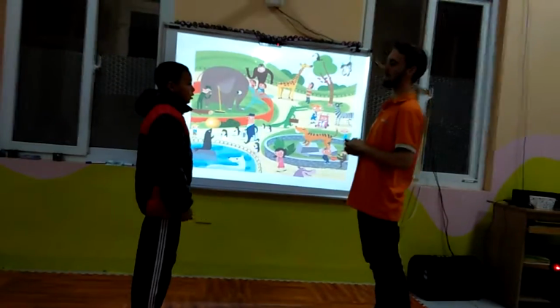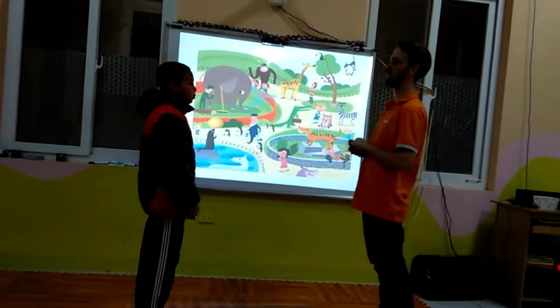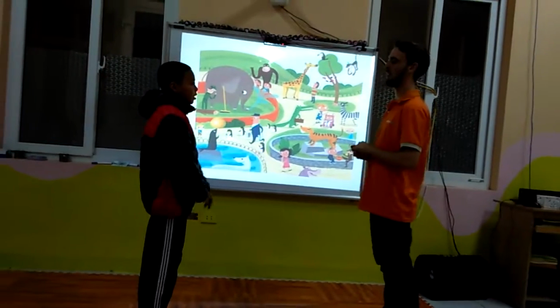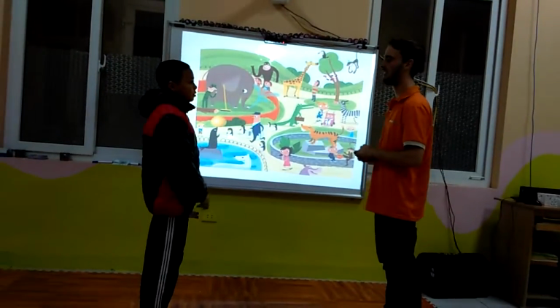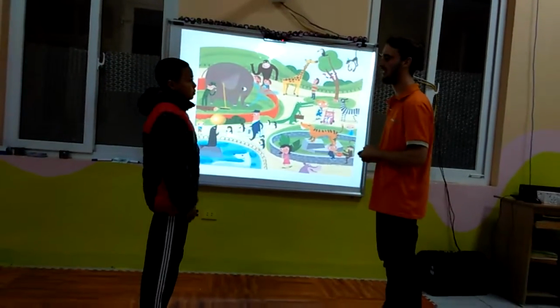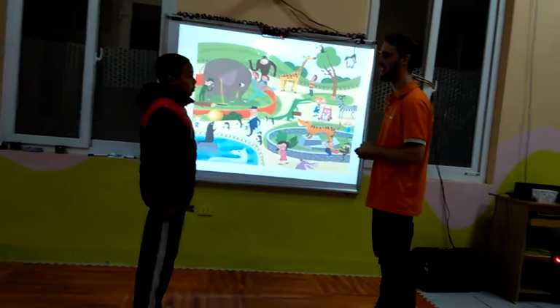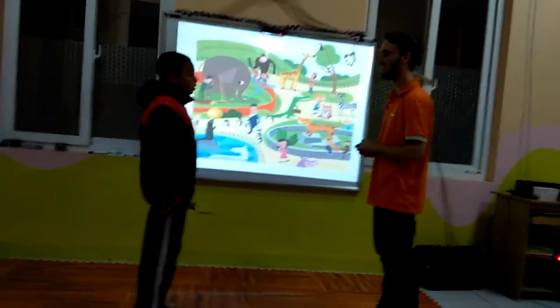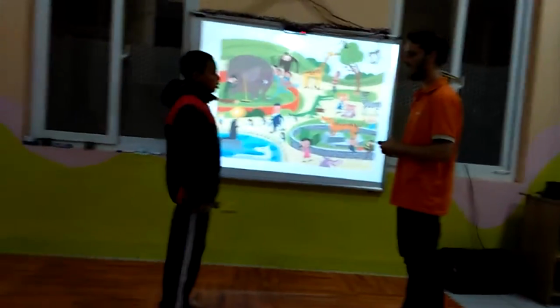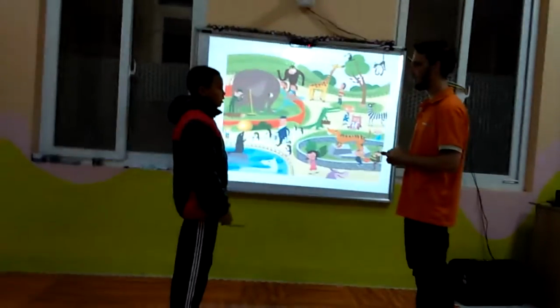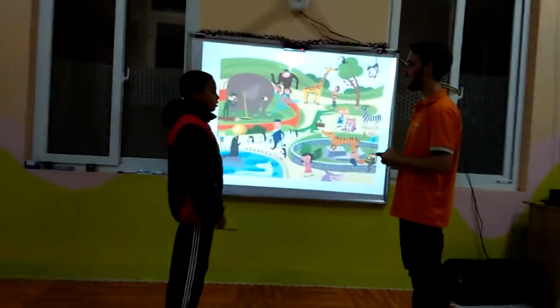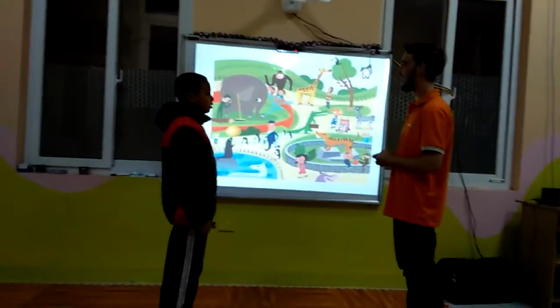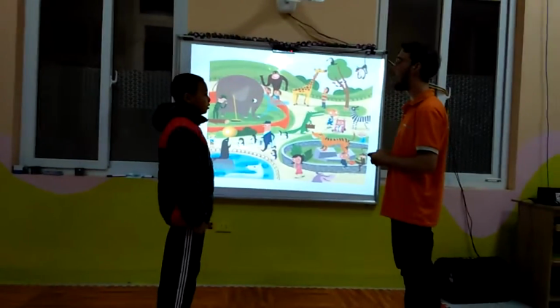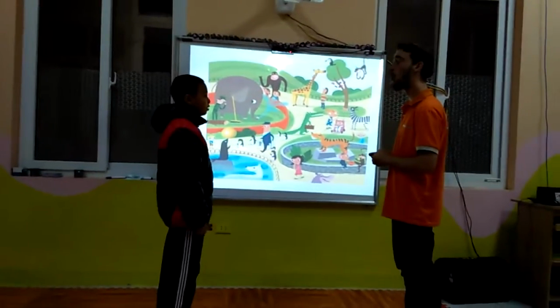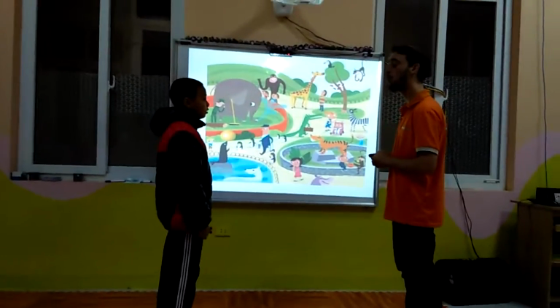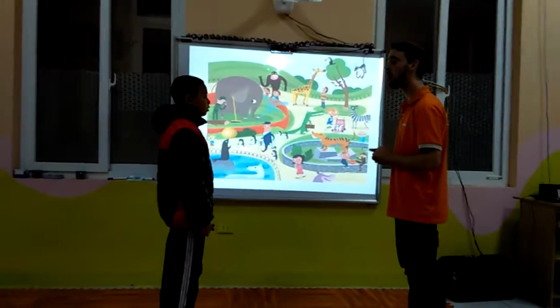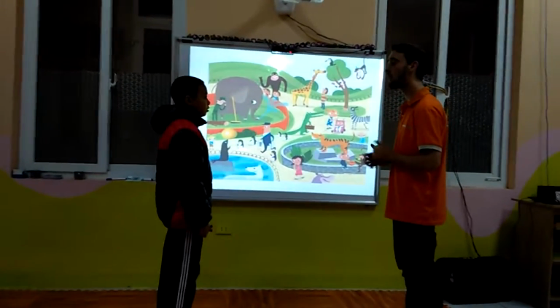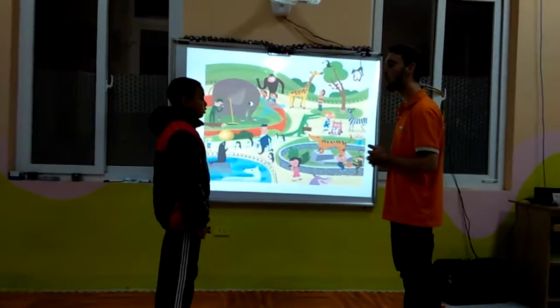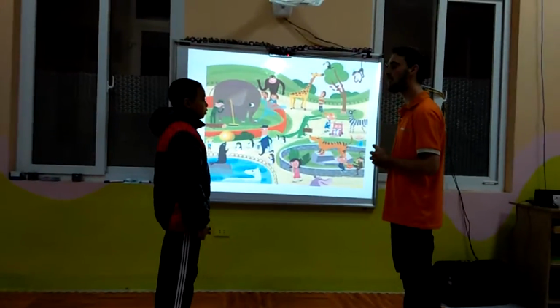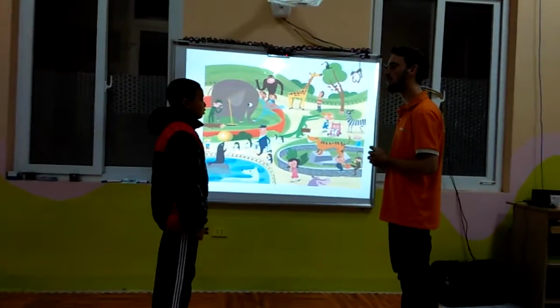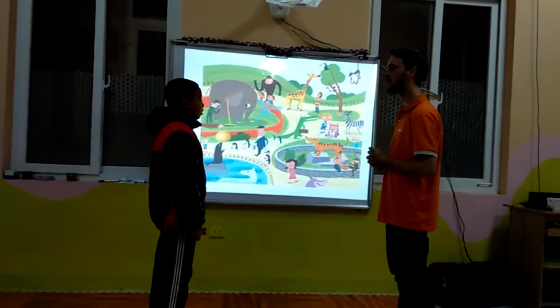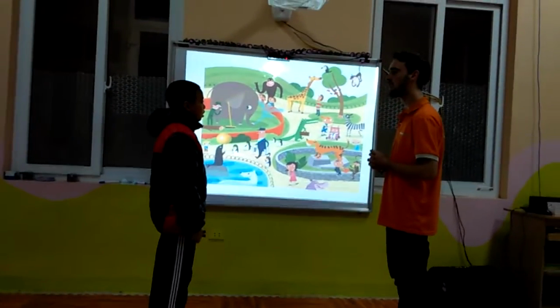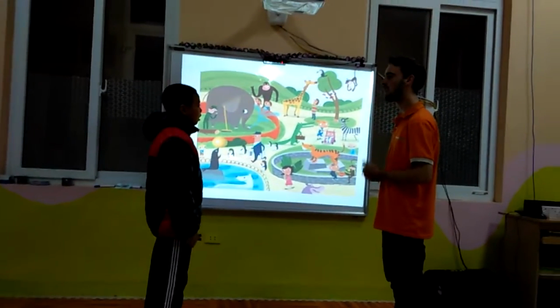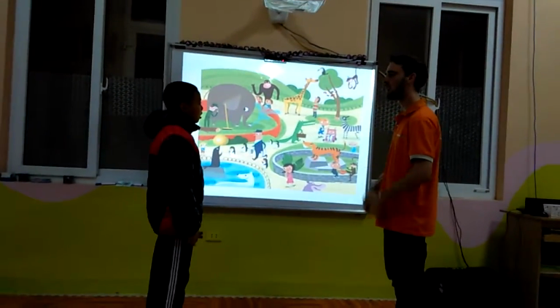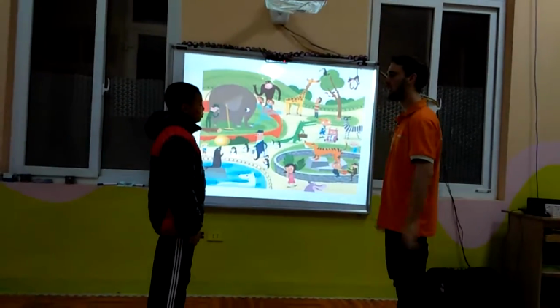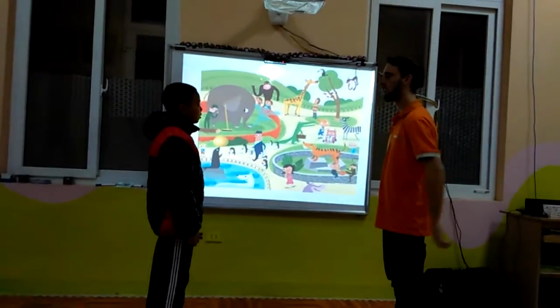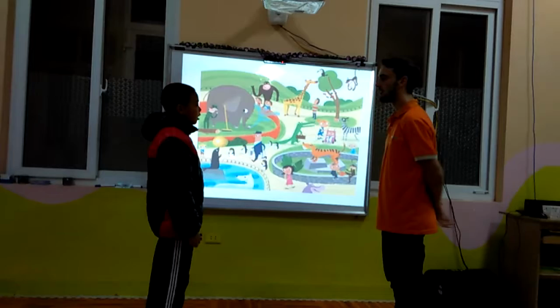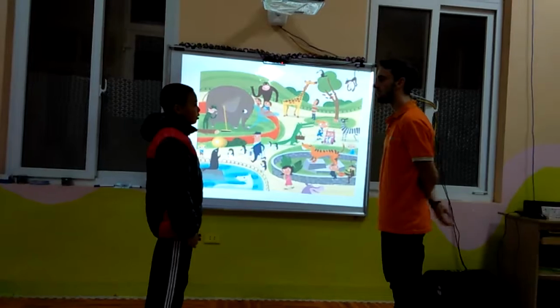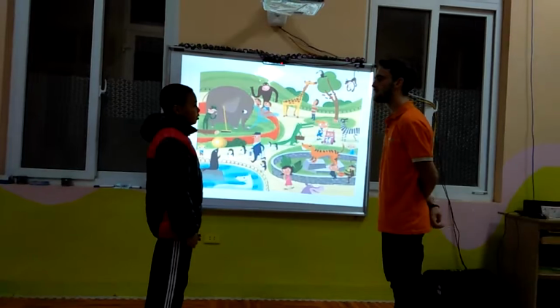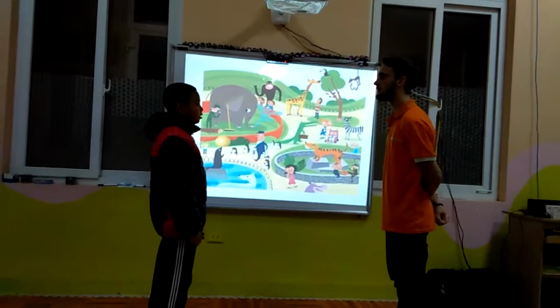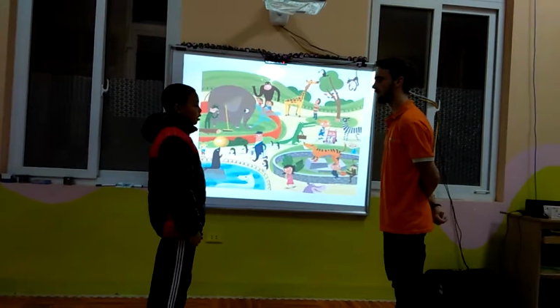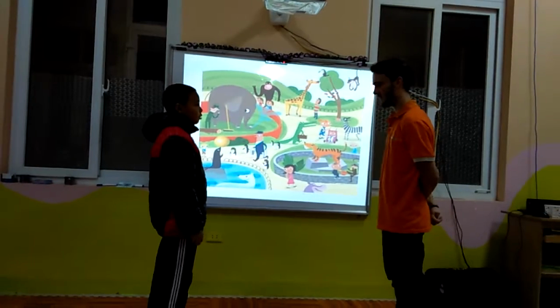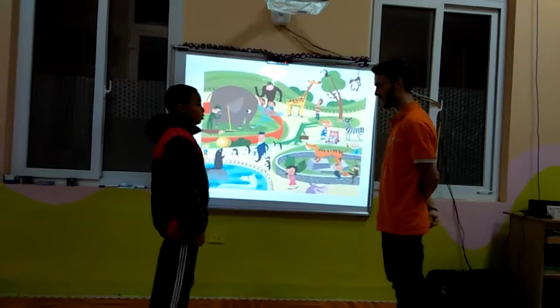My name is Ben. How old are you, Ben? I am just old.